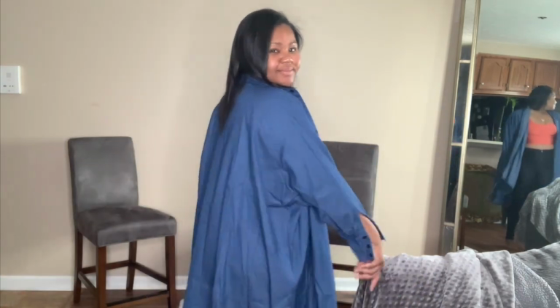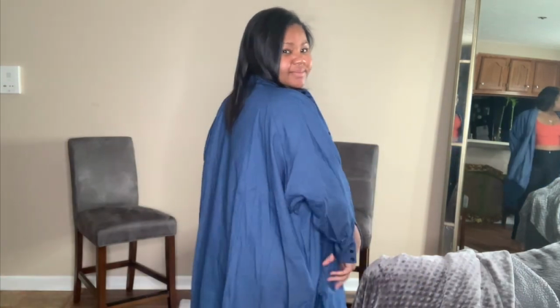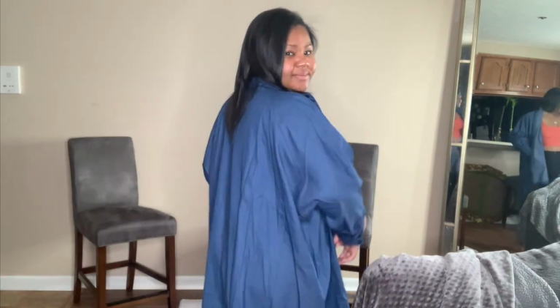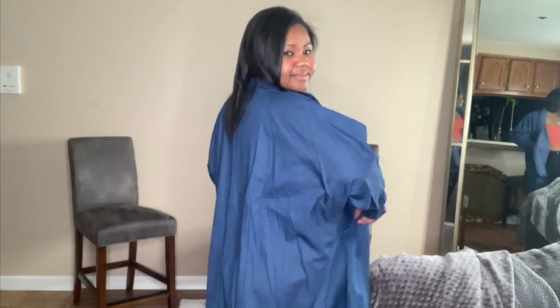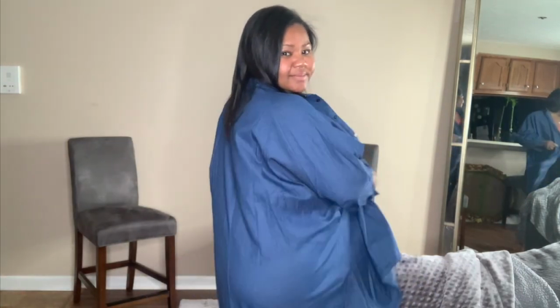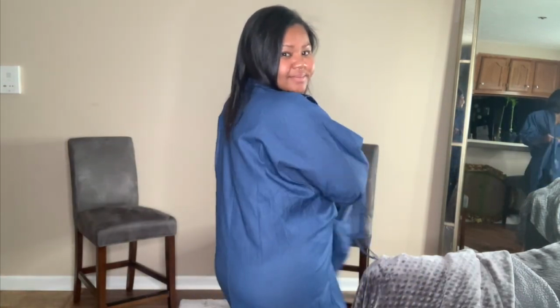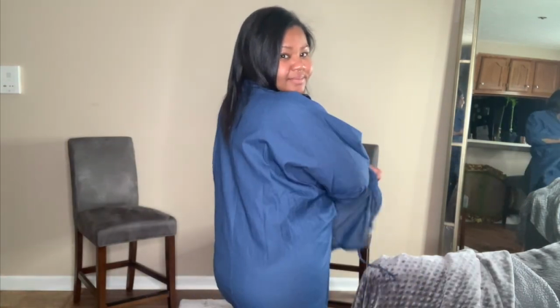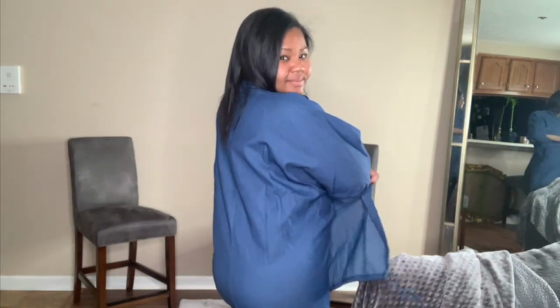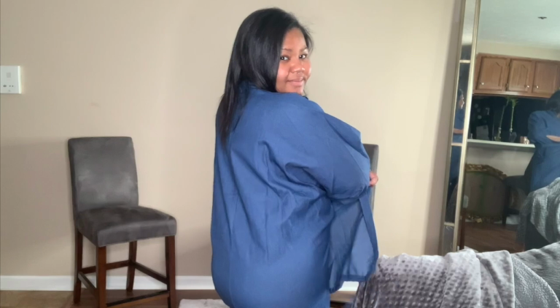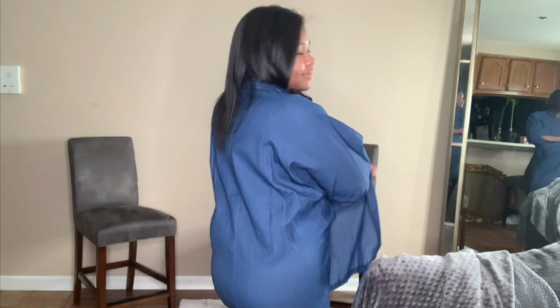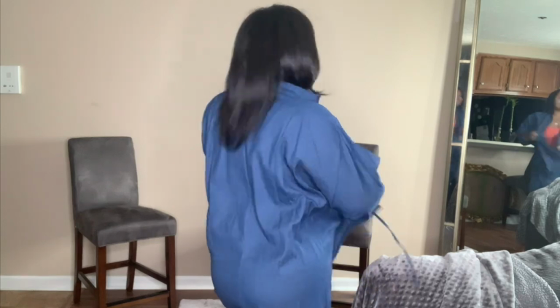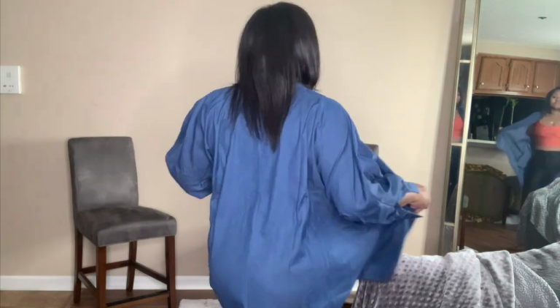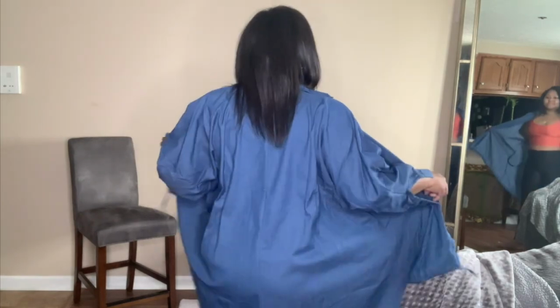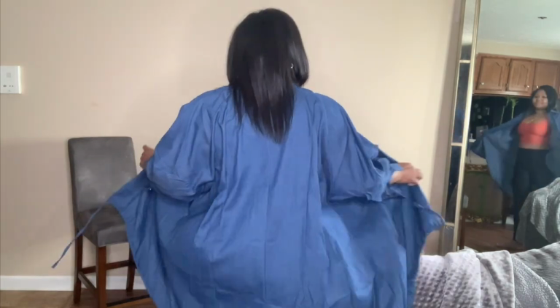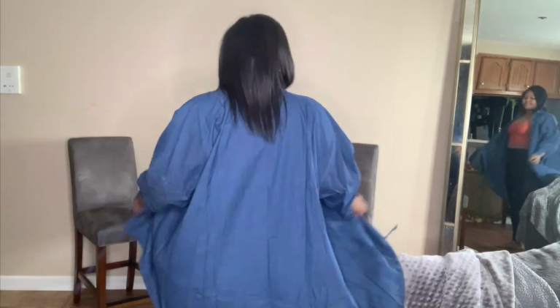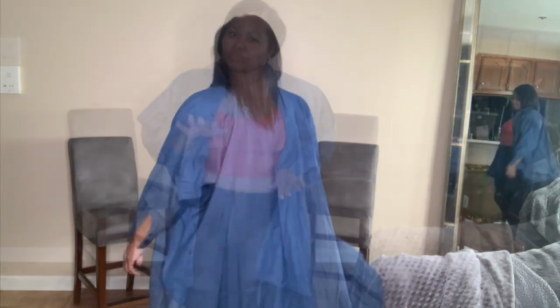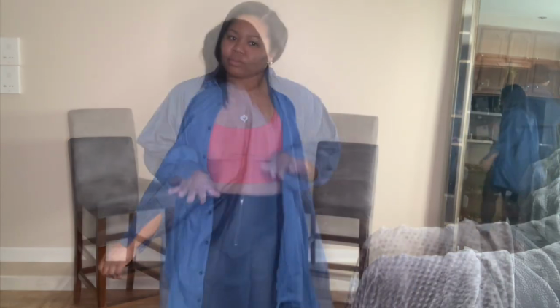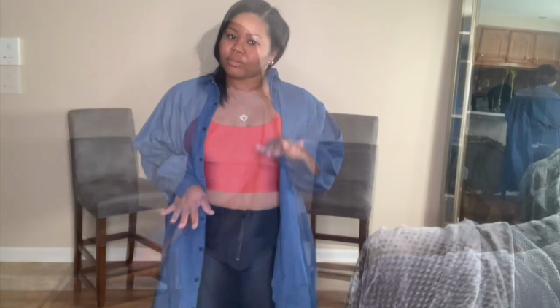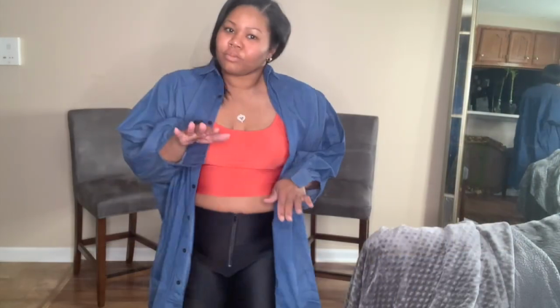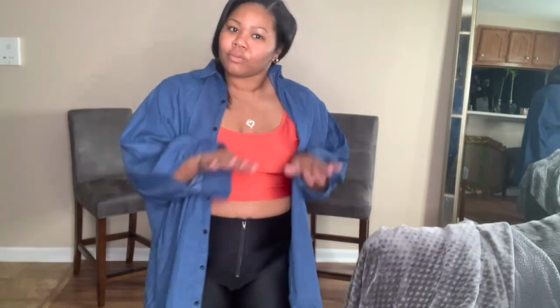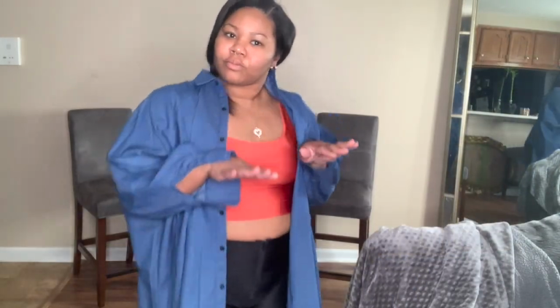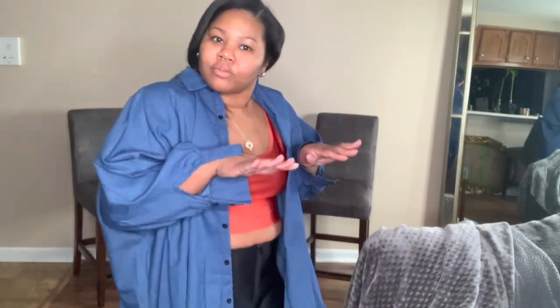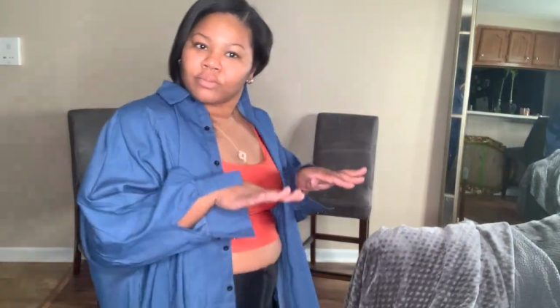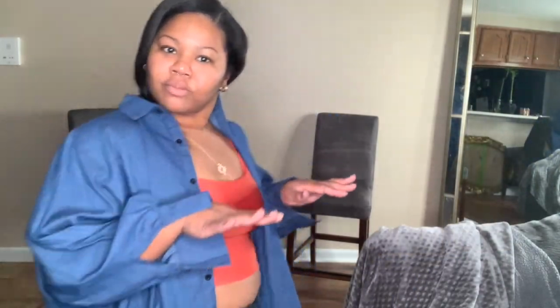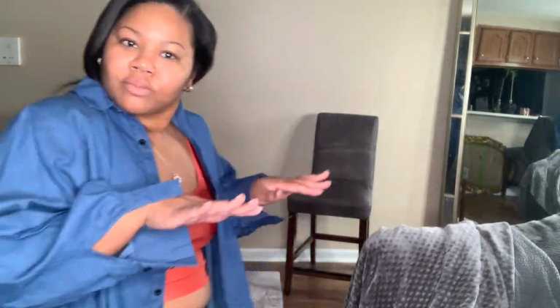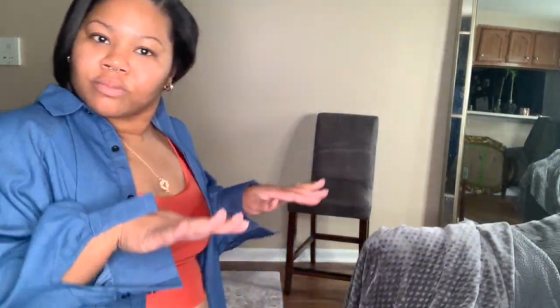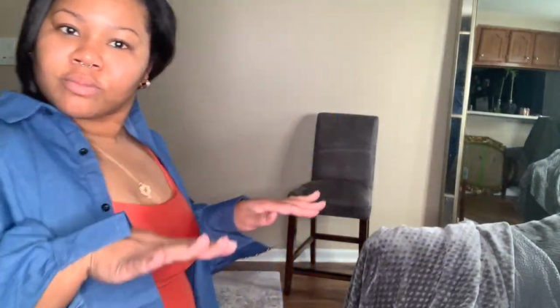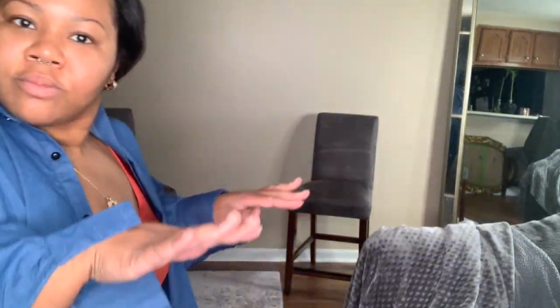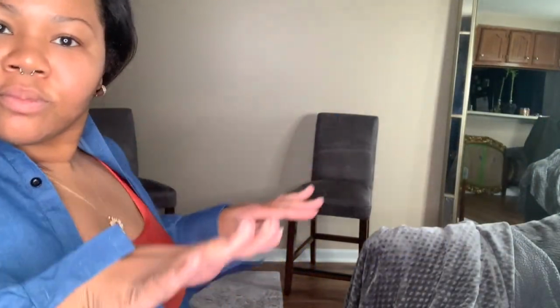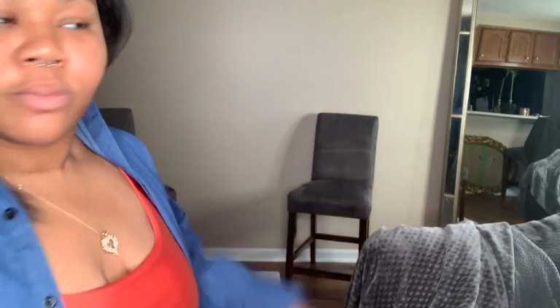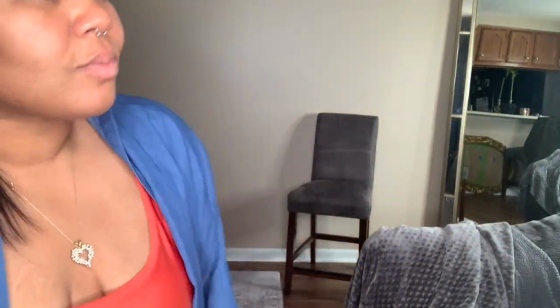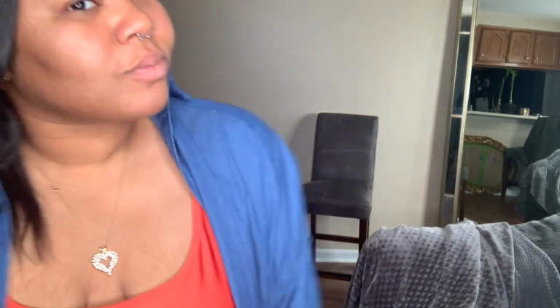You can wear it to work, to school, and if you have to close it — again, it has buttons. And don't mind me. I'm just happy I have new clothes.